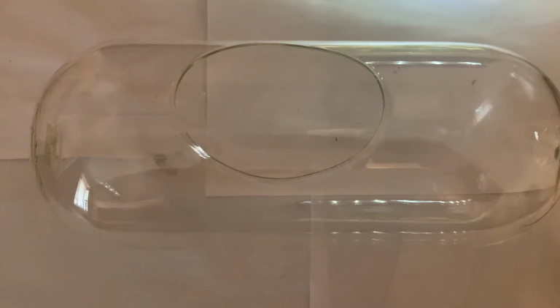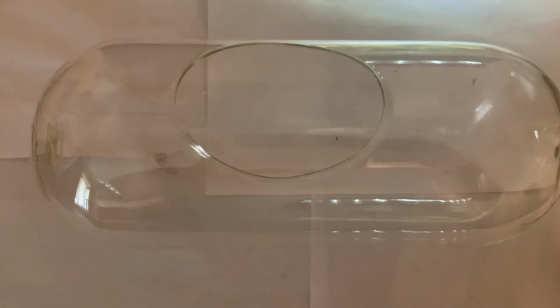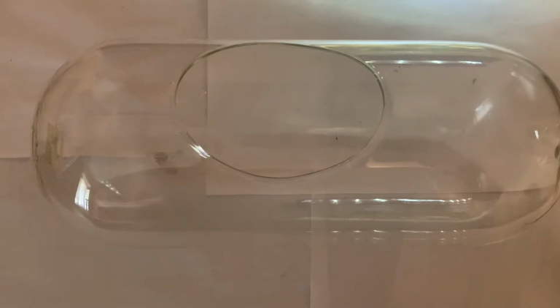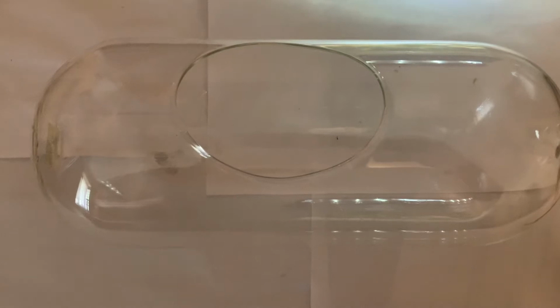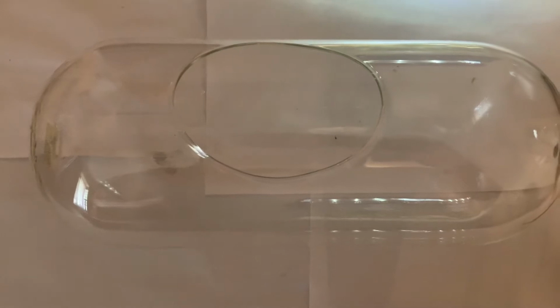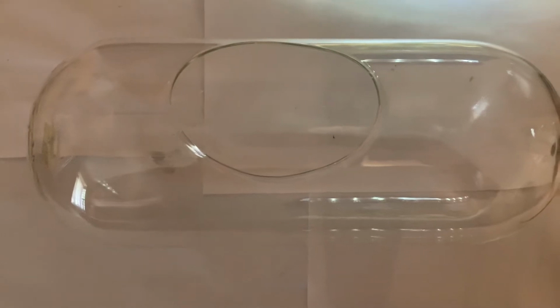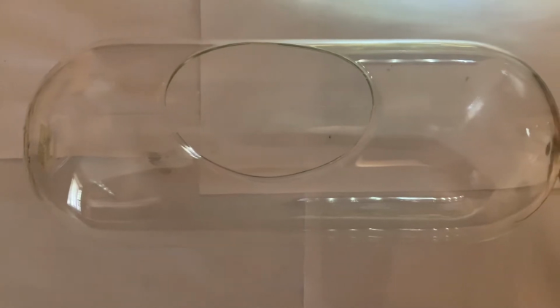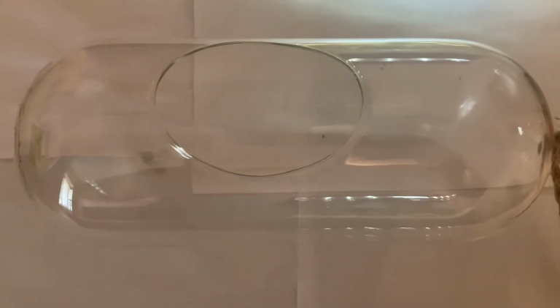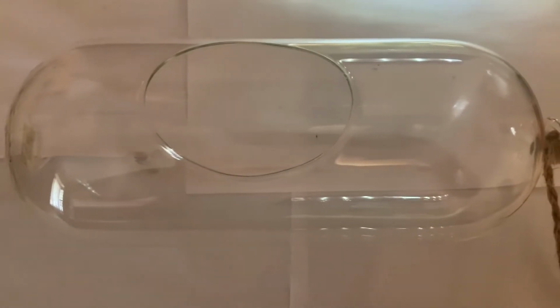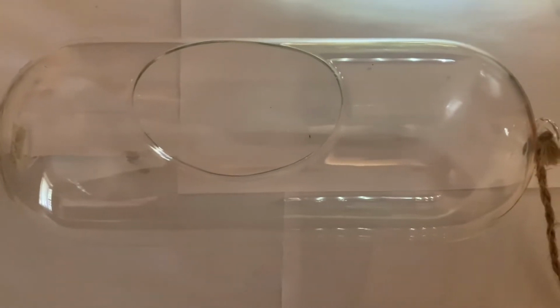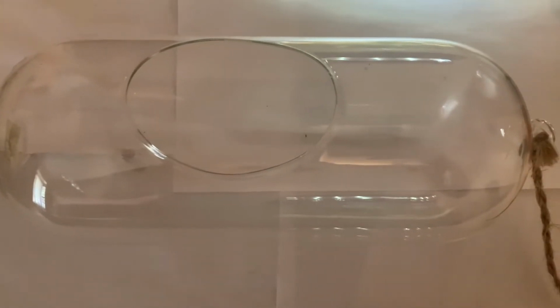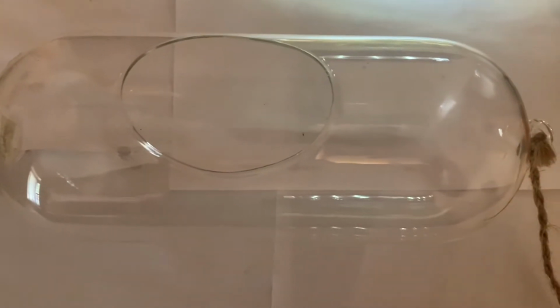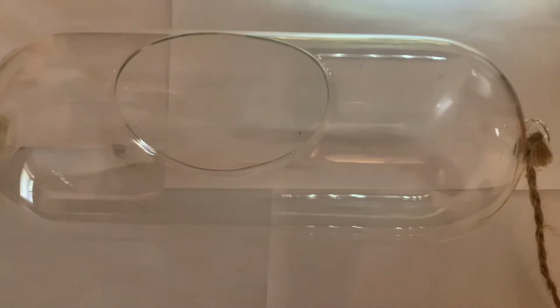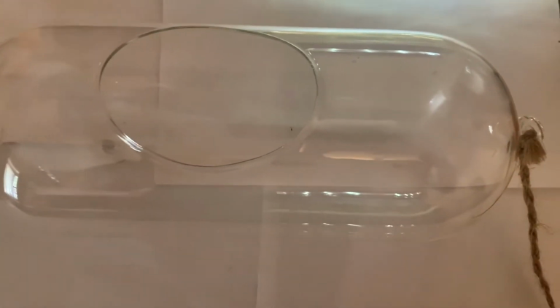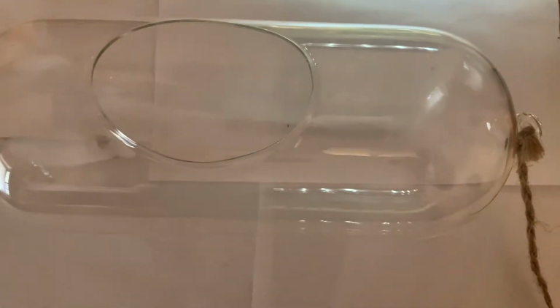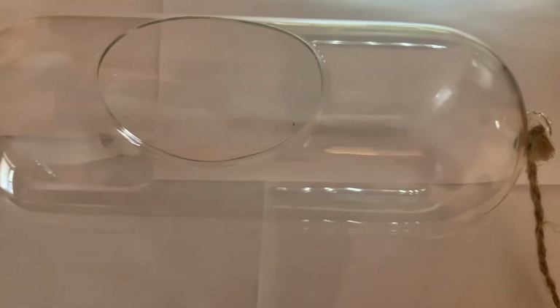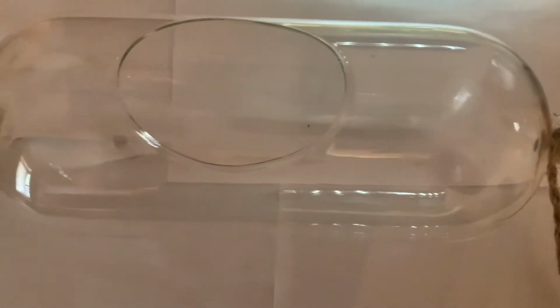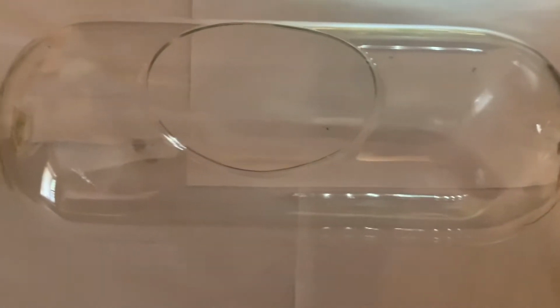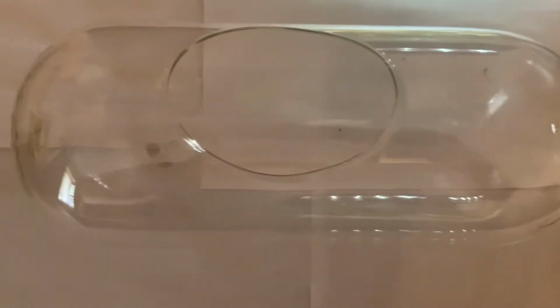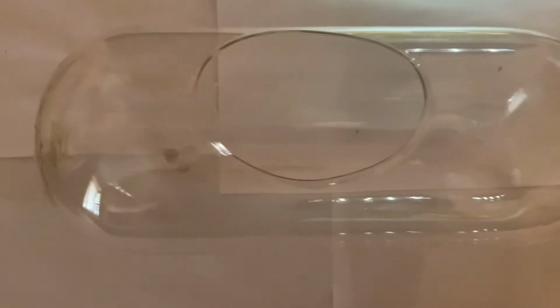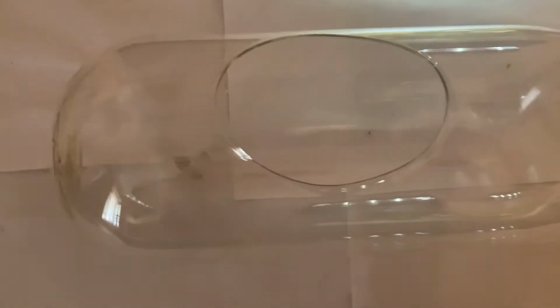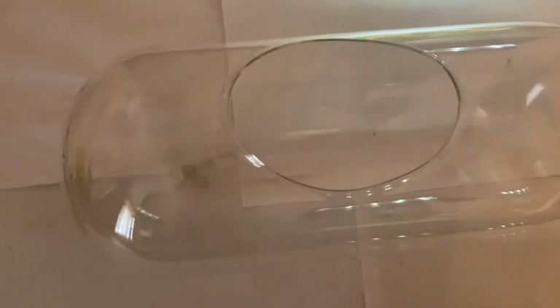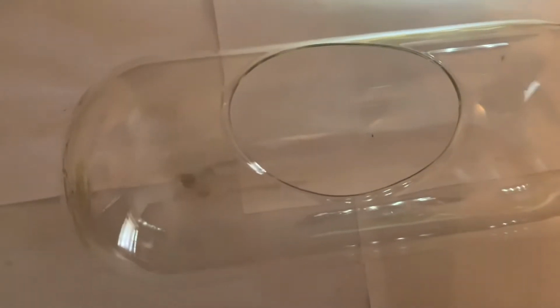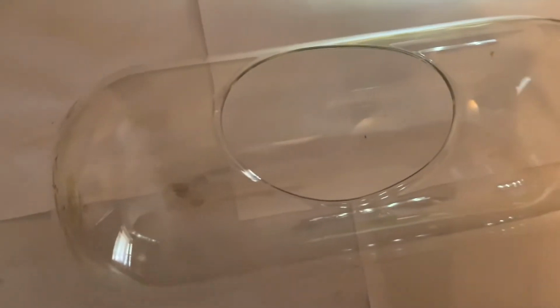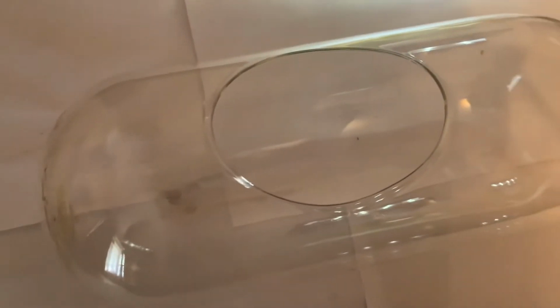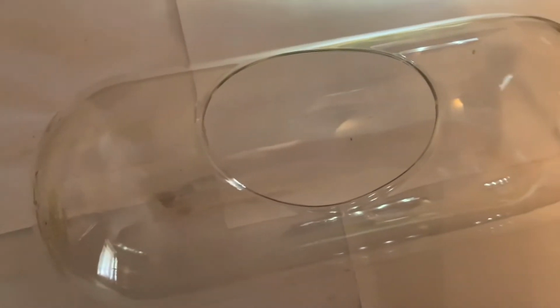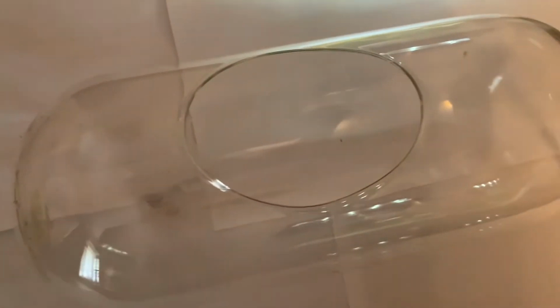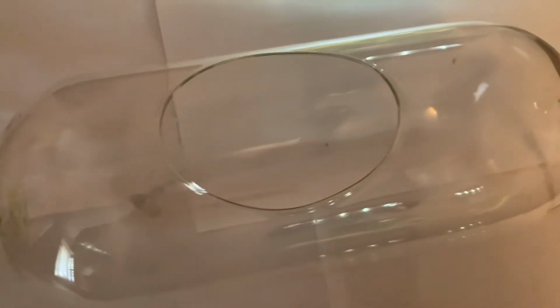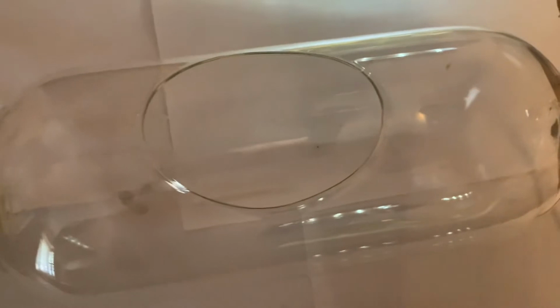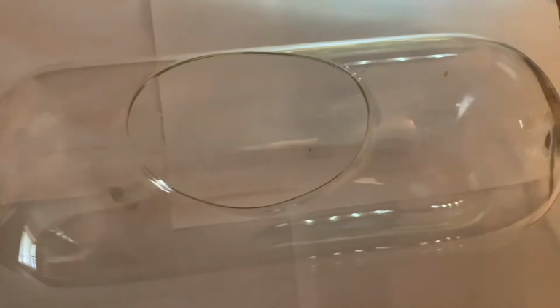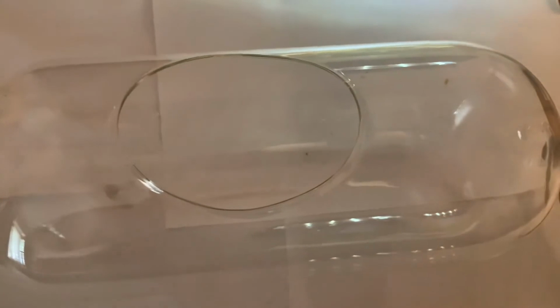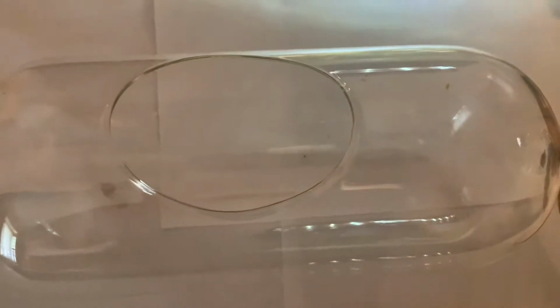Hey YouTube, it's Joelle here and today we're going to be making a Venus flytrap terrarium.